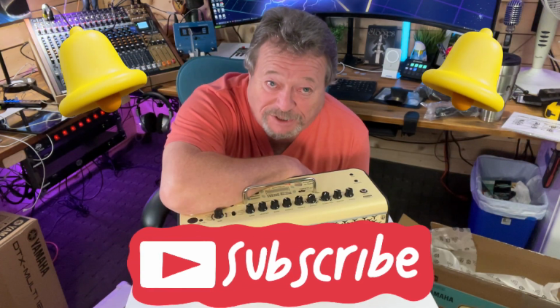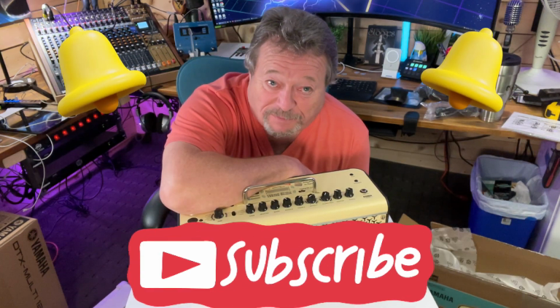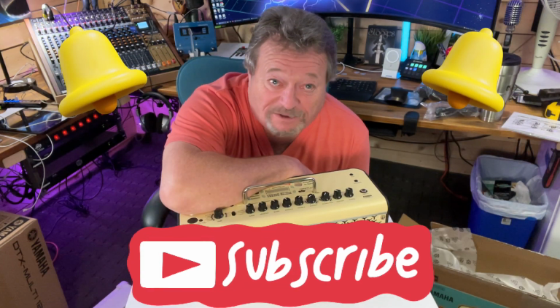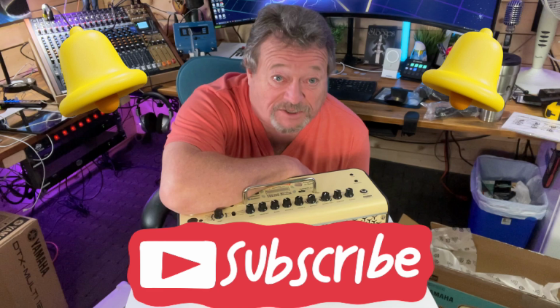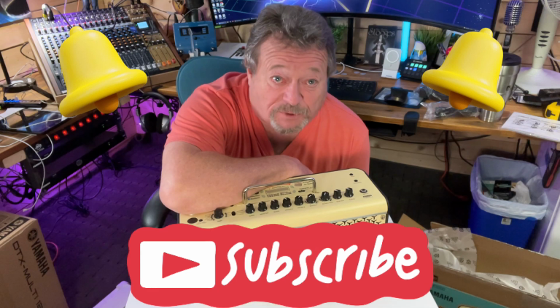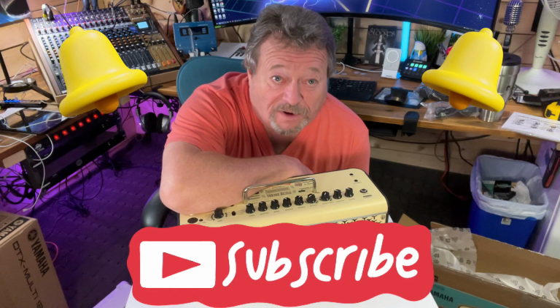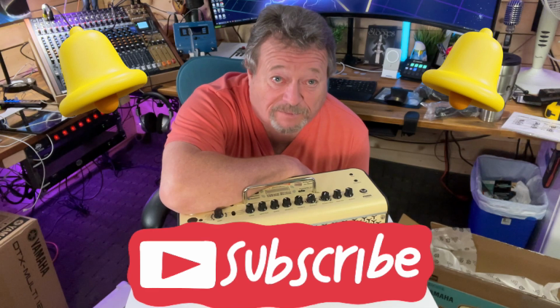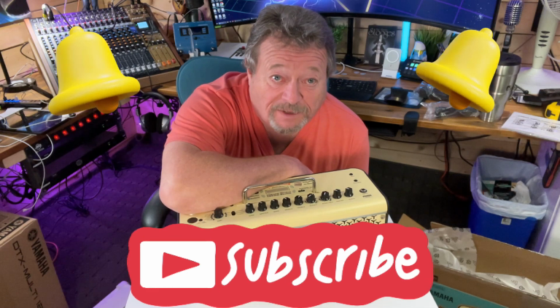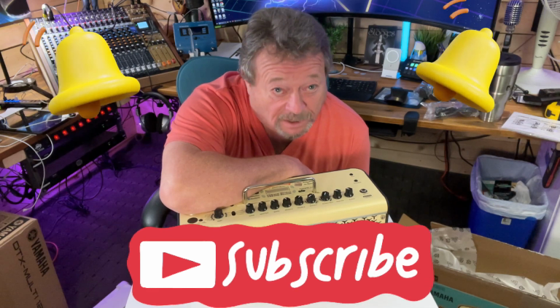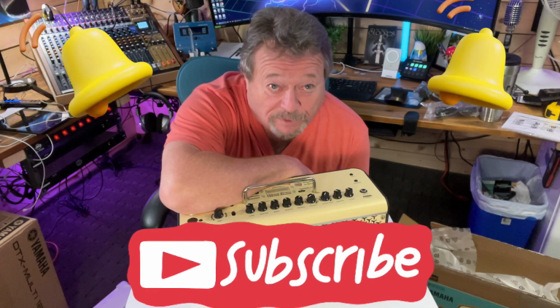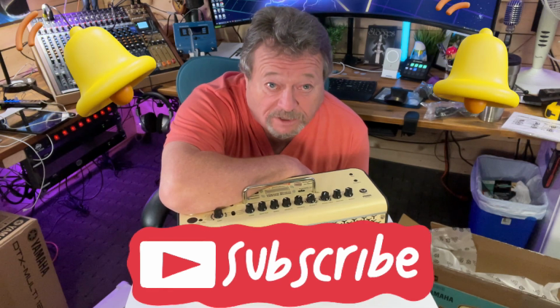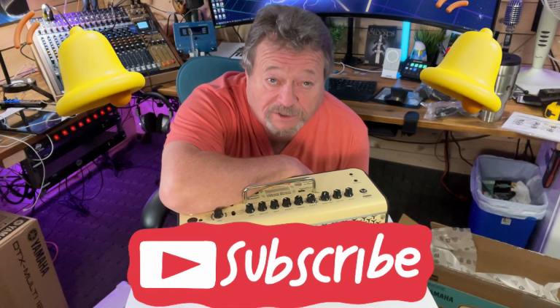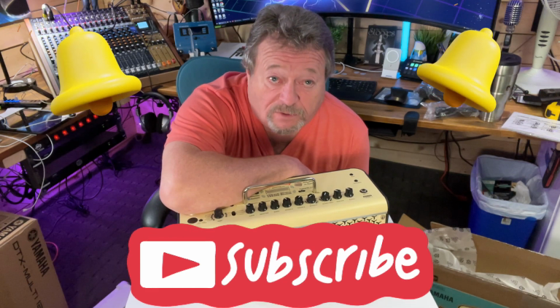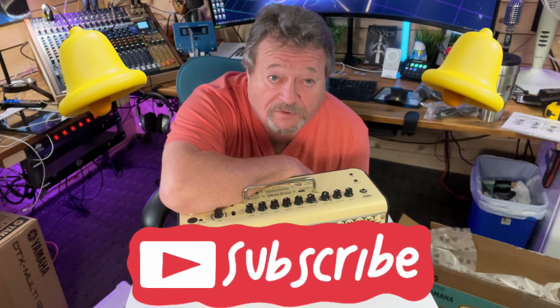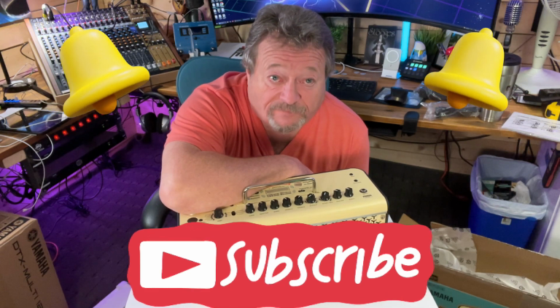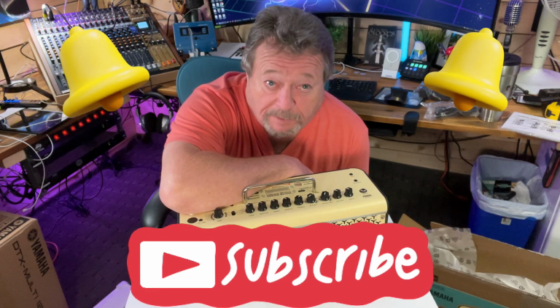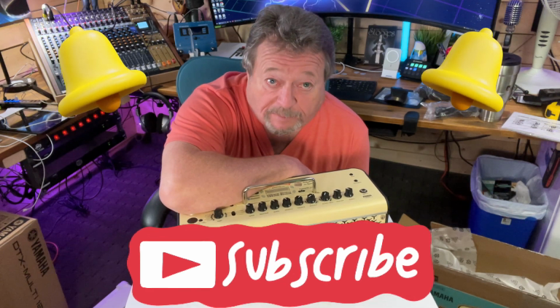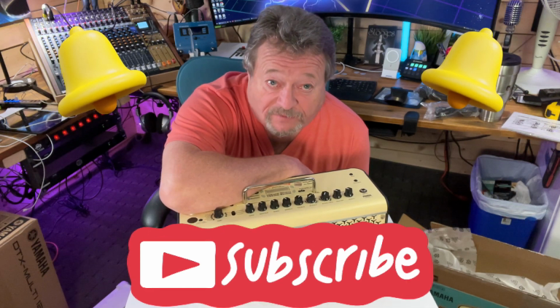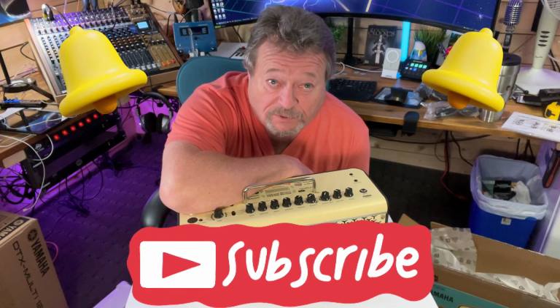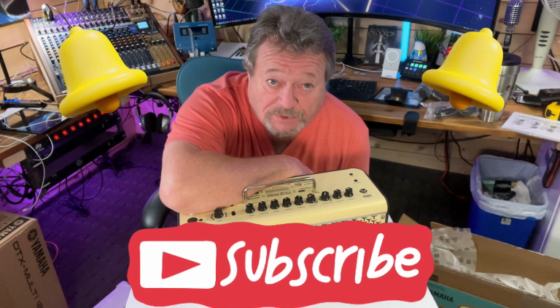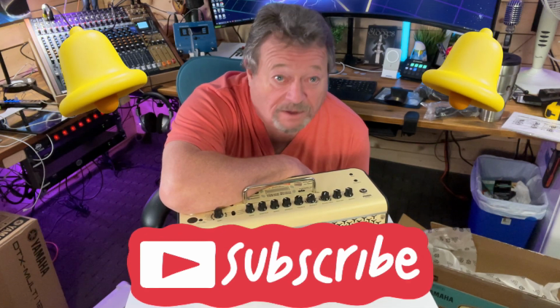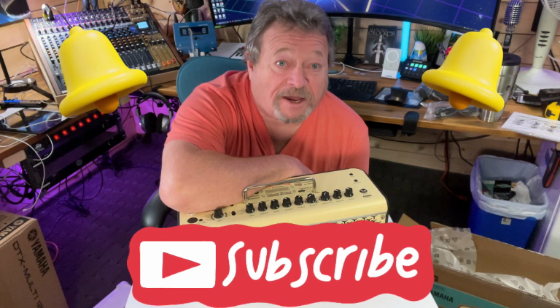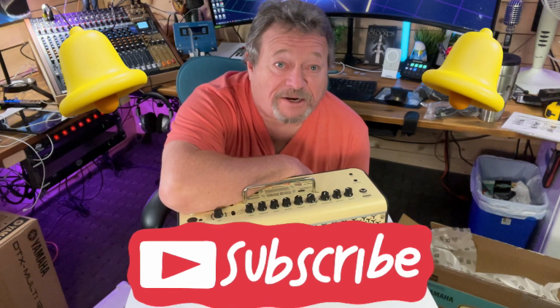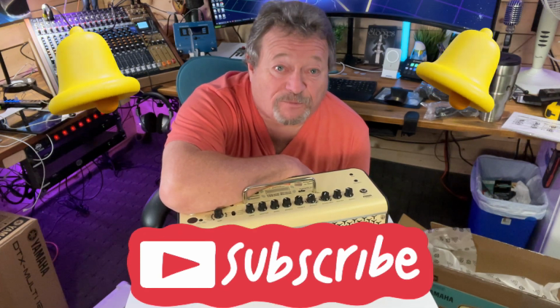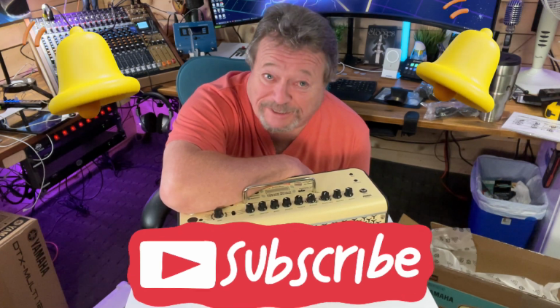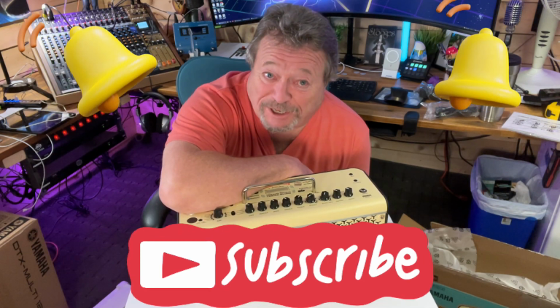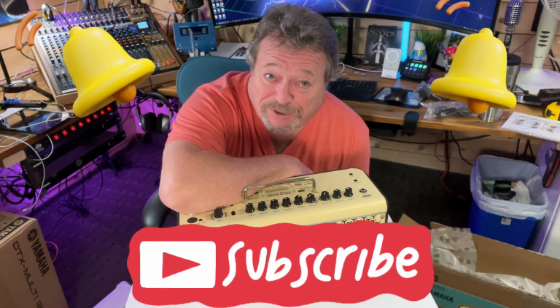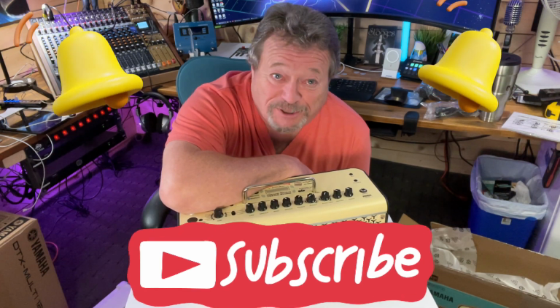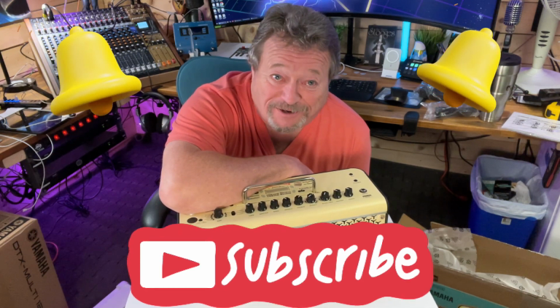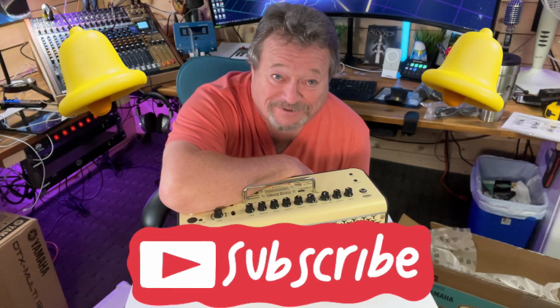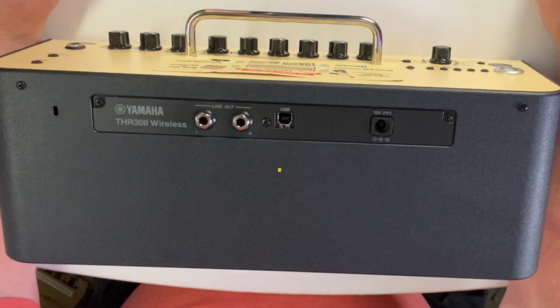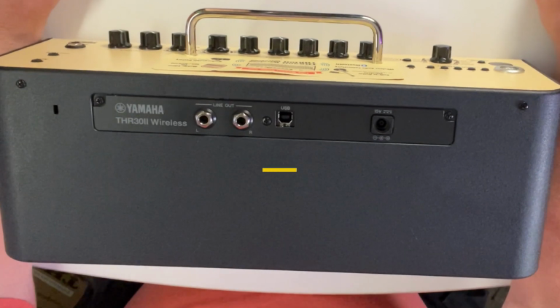Please remember to hit the notification bell and subscribe so you can be notified of upcoming videos — it really helps our channel.